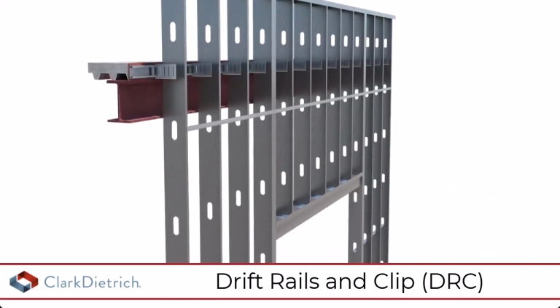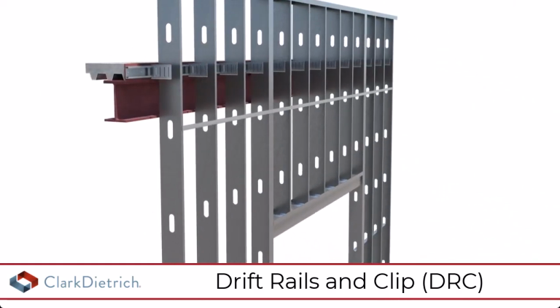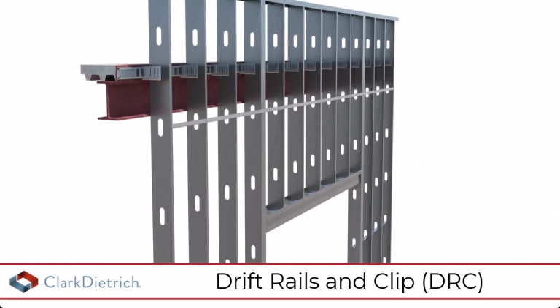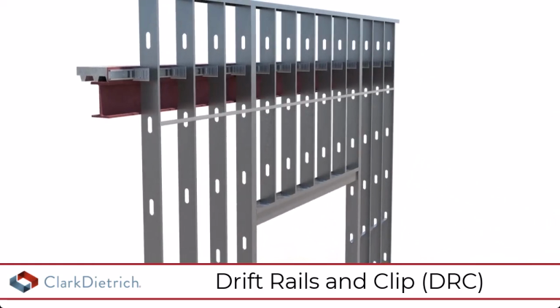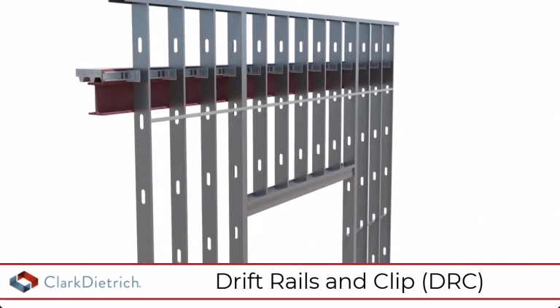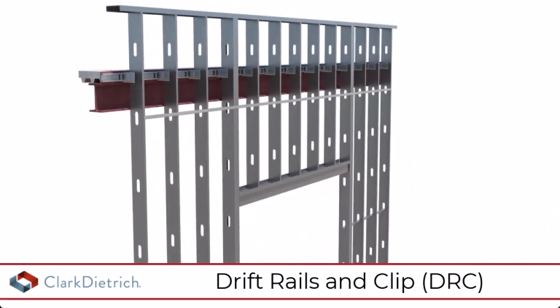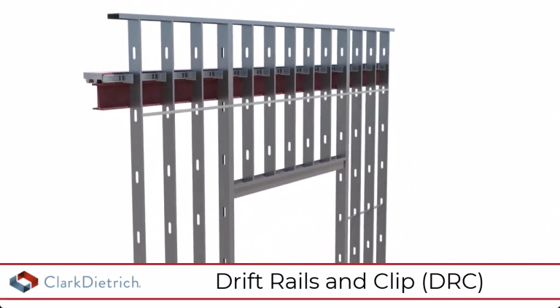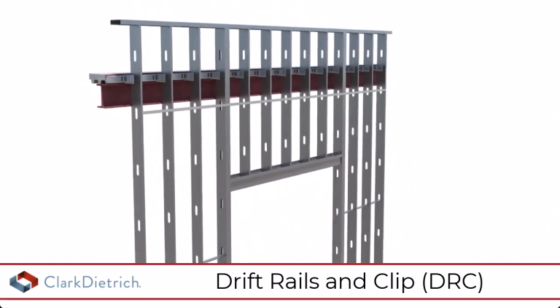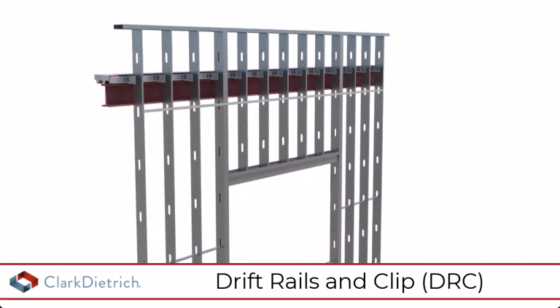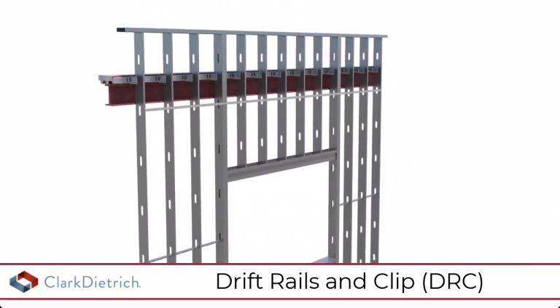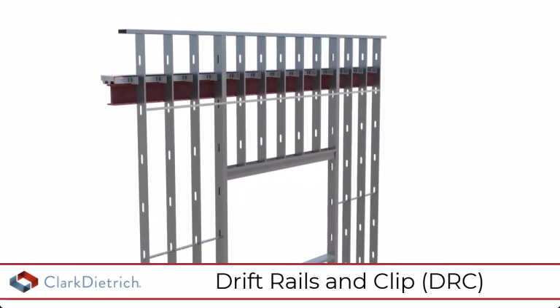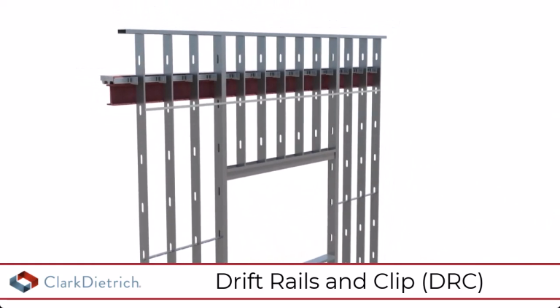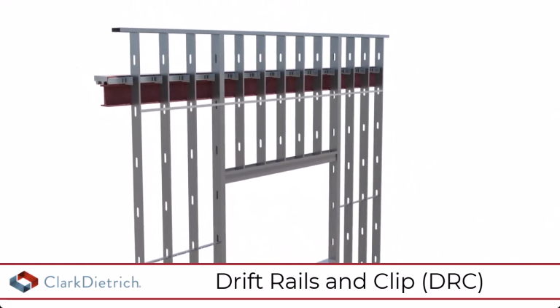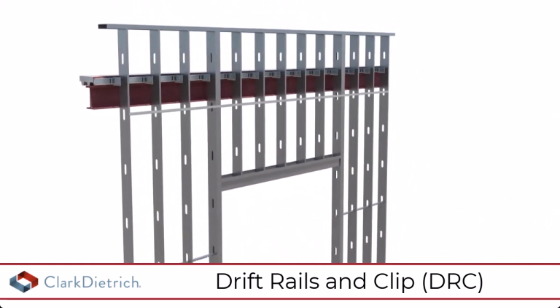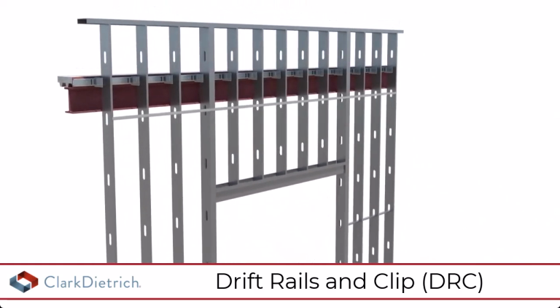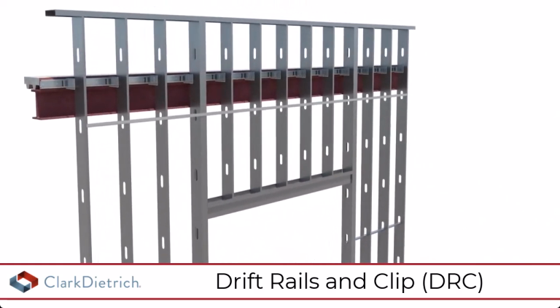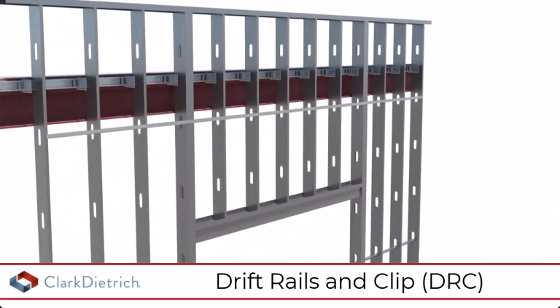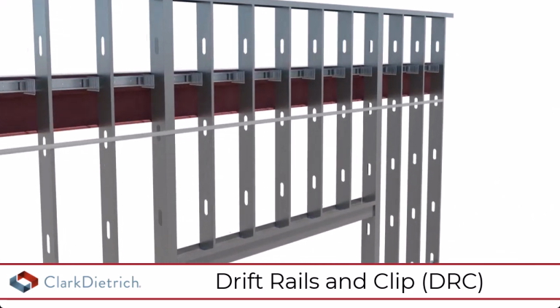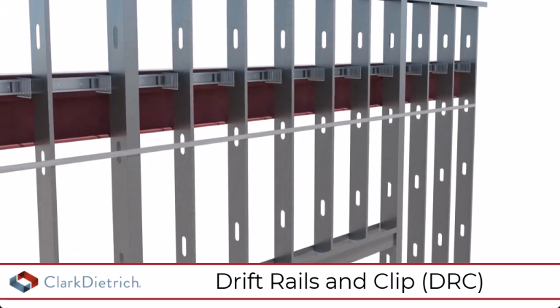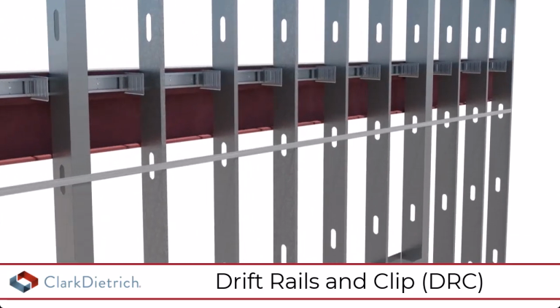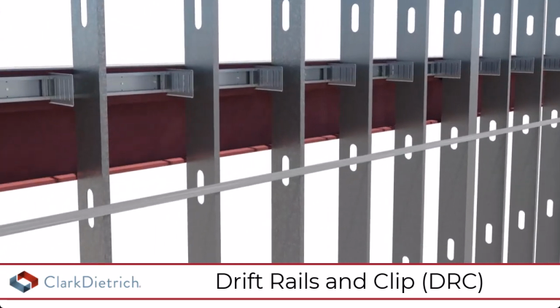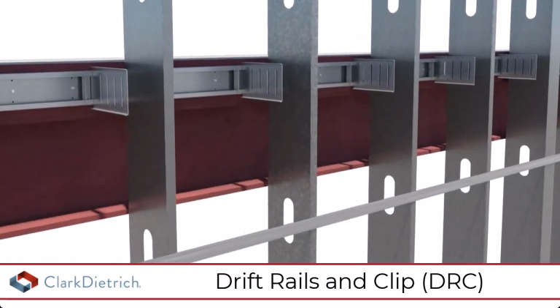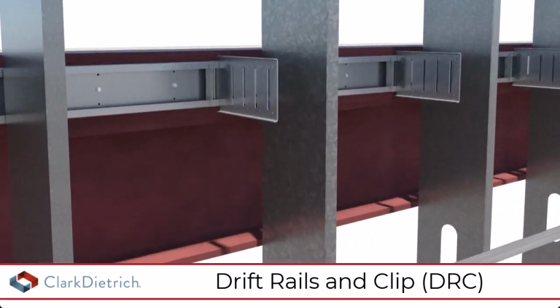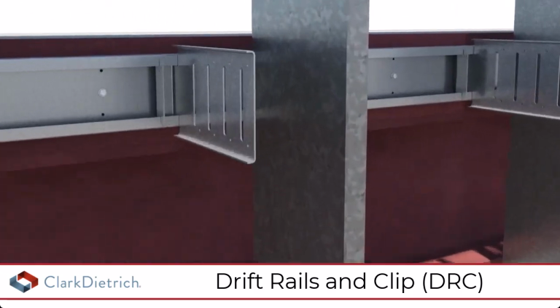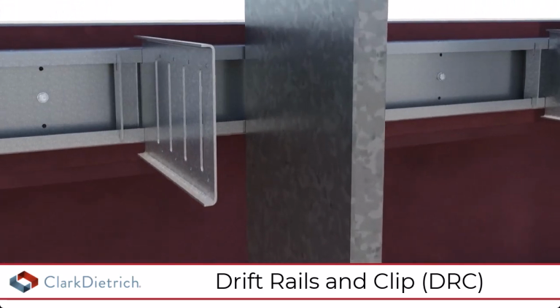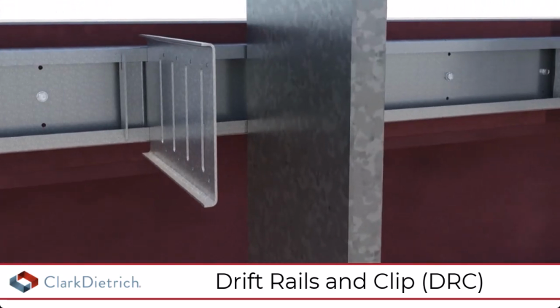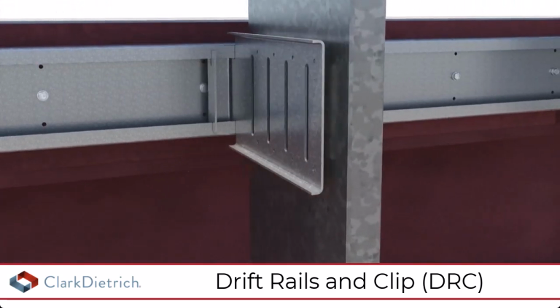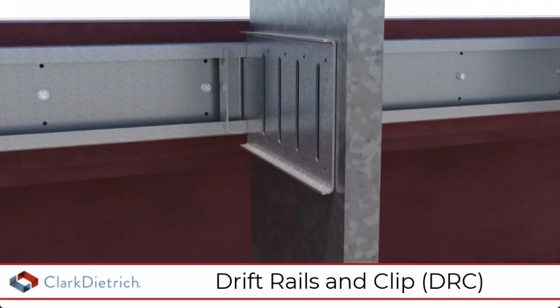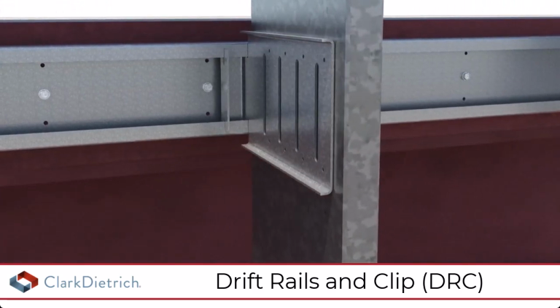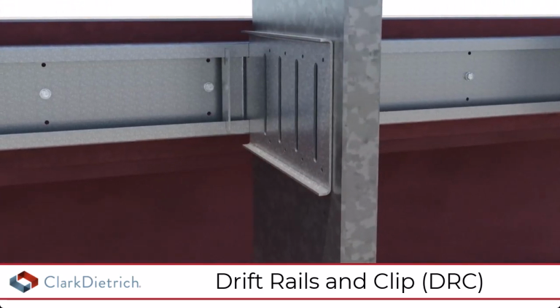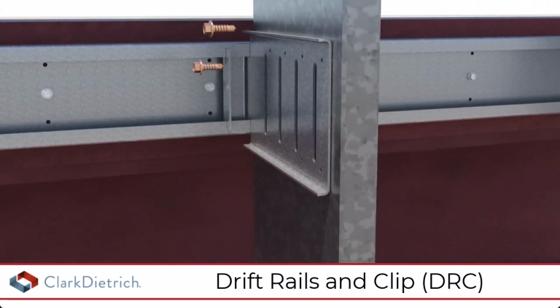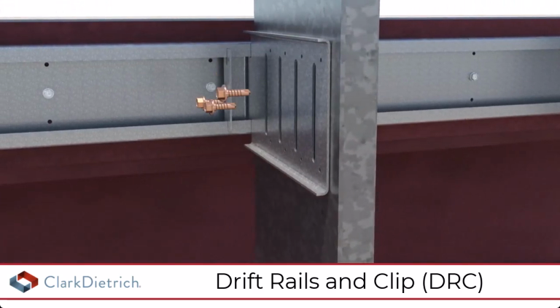The drift rail clips can be installed and adjusted from inside the building, making it ideal for panelized and multi-story installations.